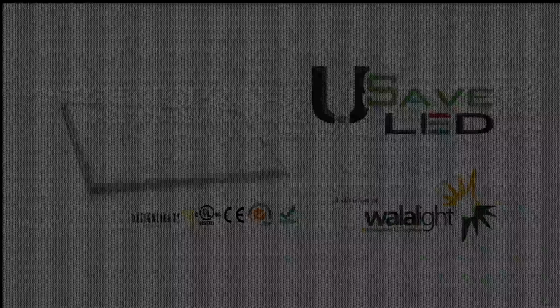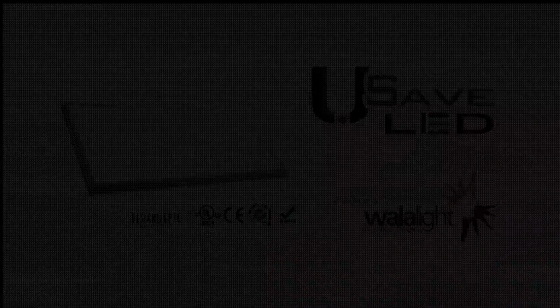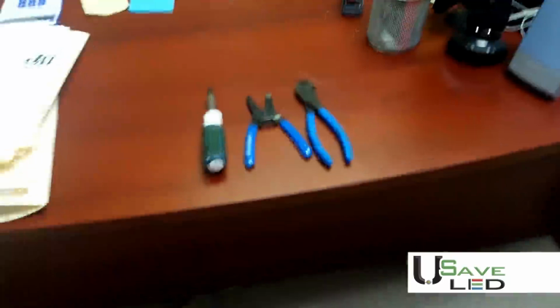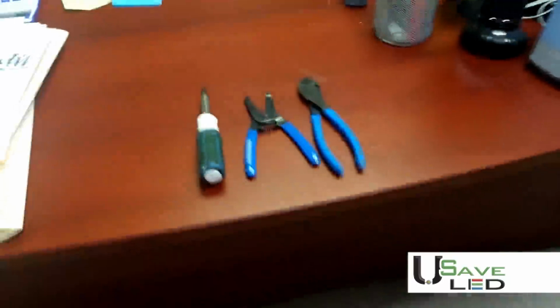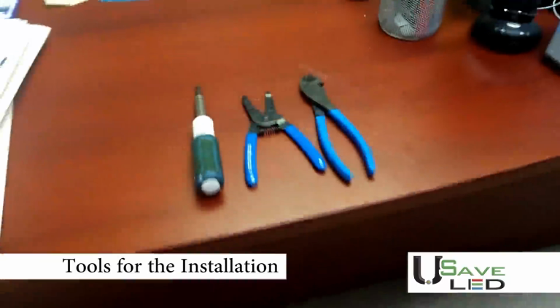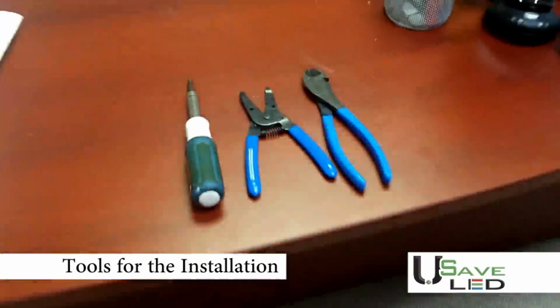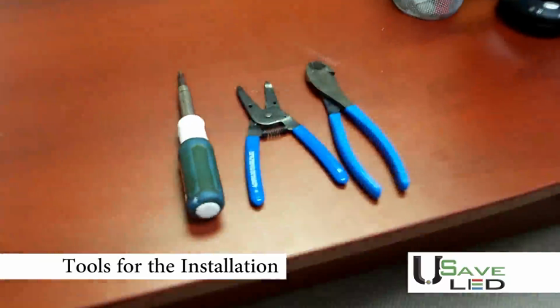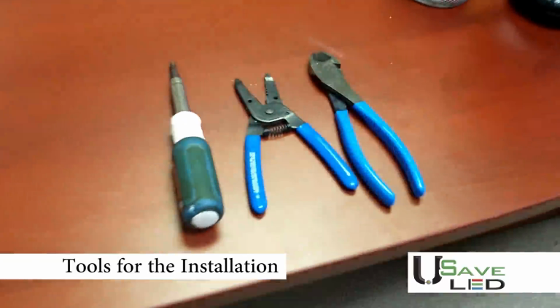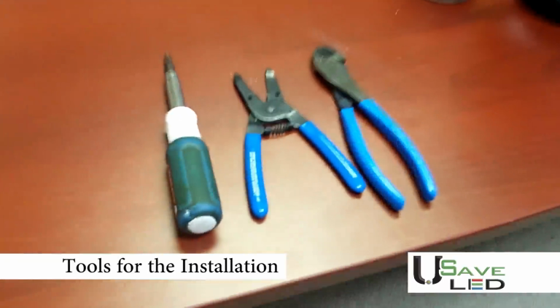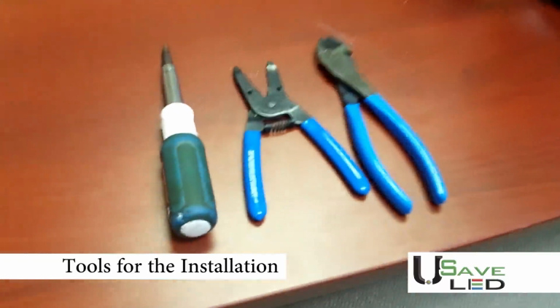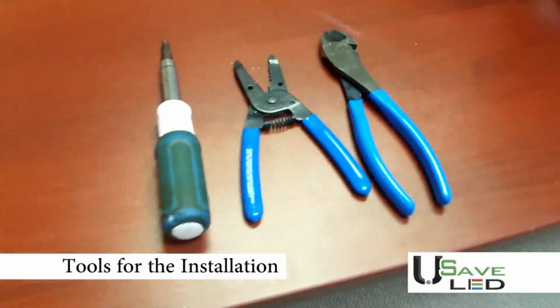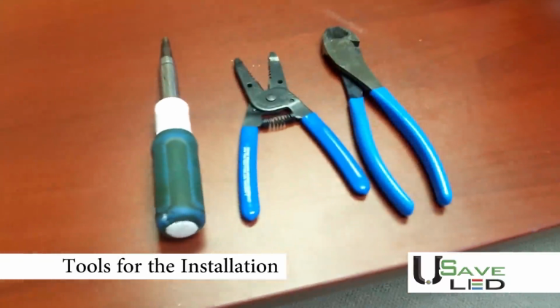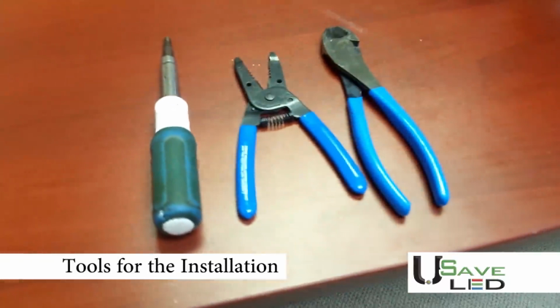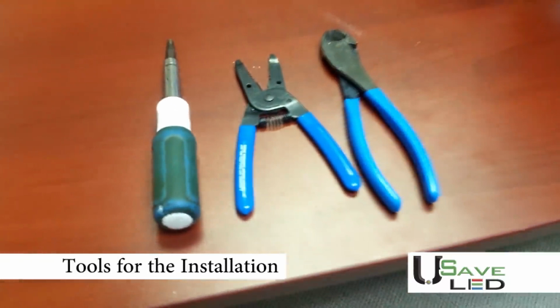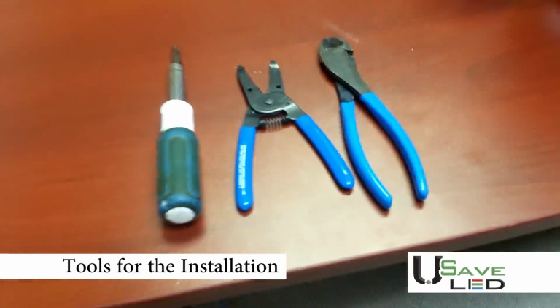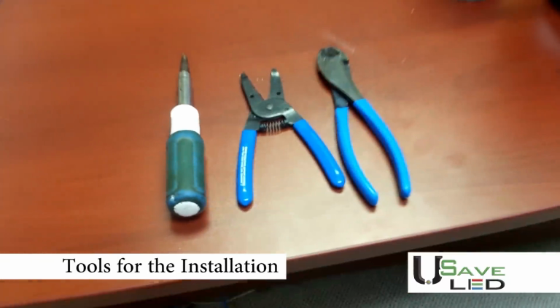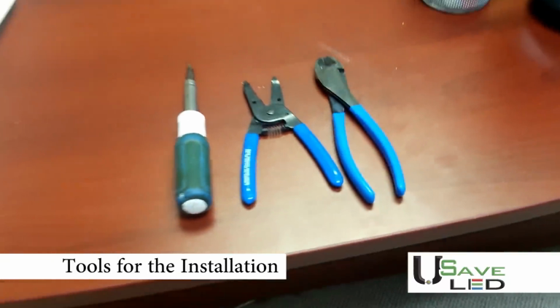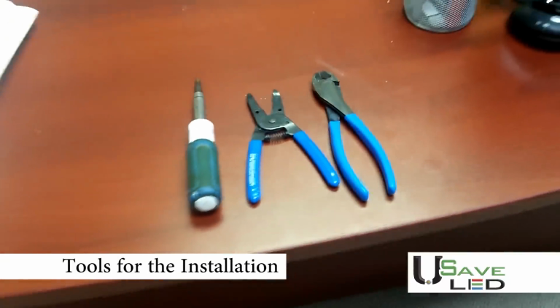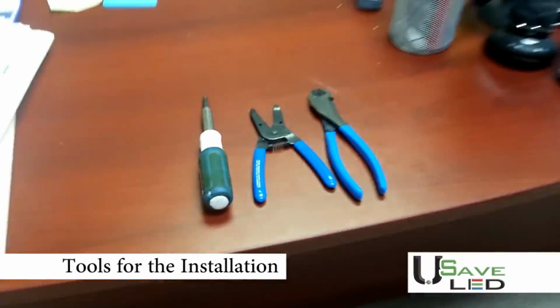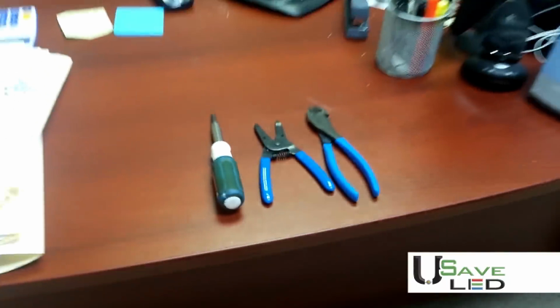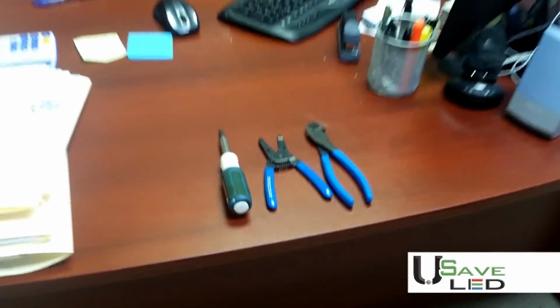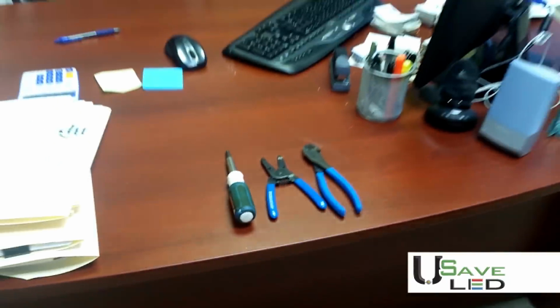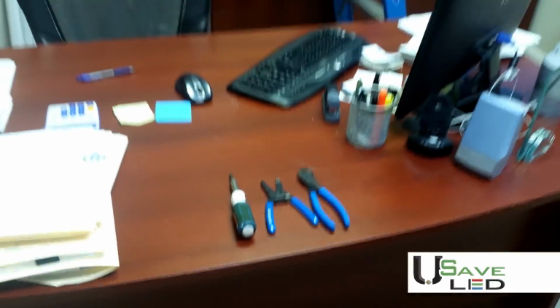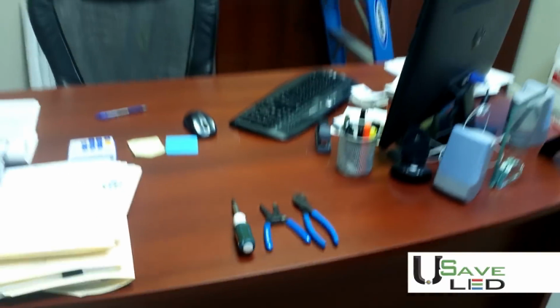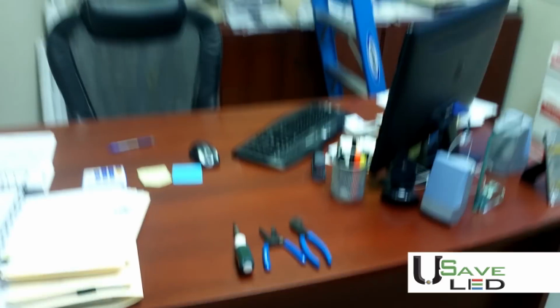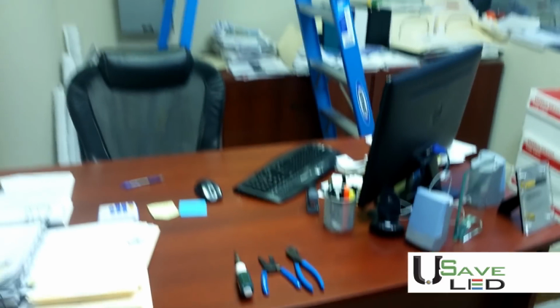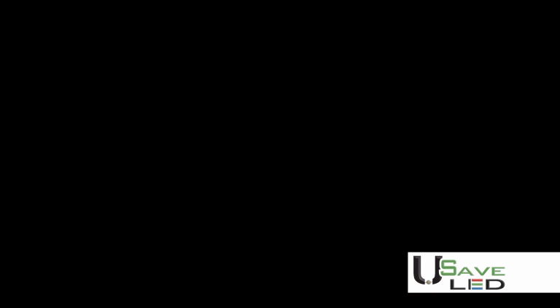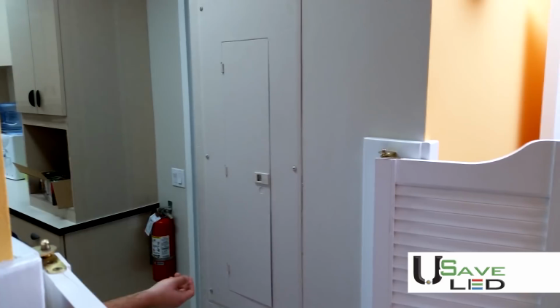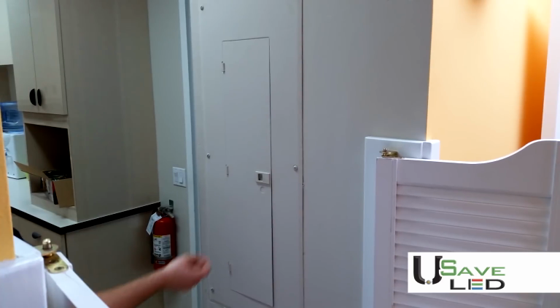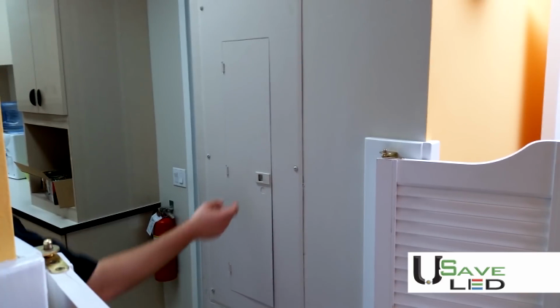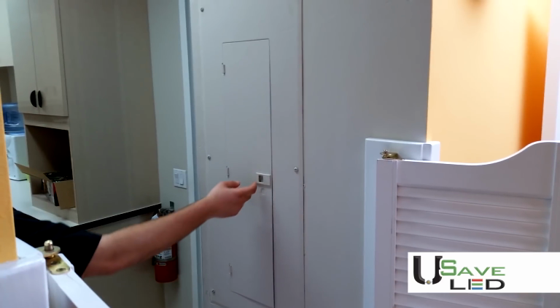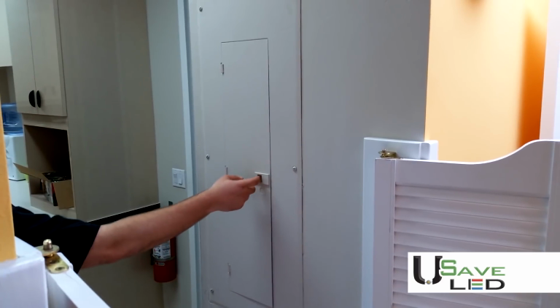For this installation you will require a Phillips head screwdriver, wire strippers, and wire cutters.